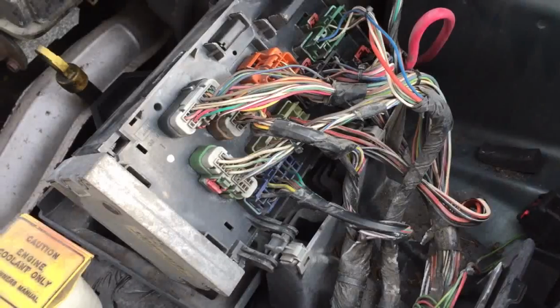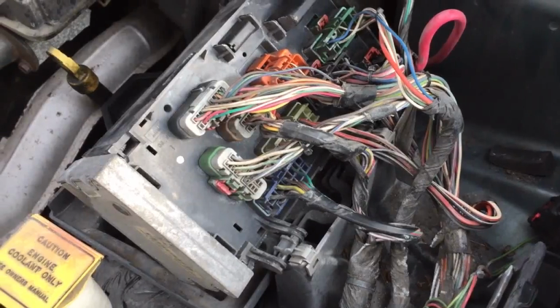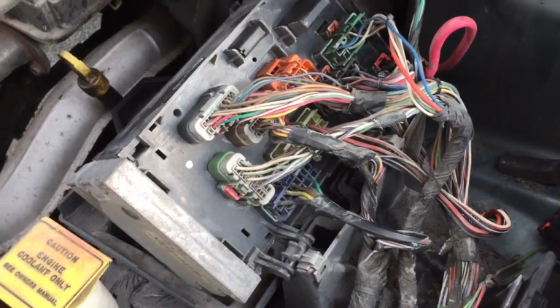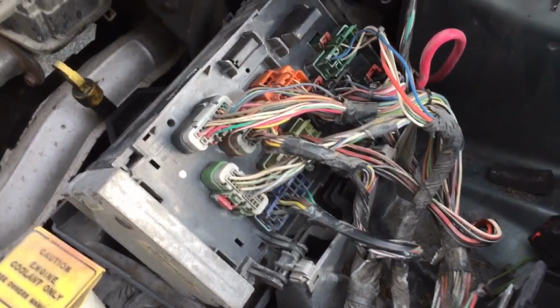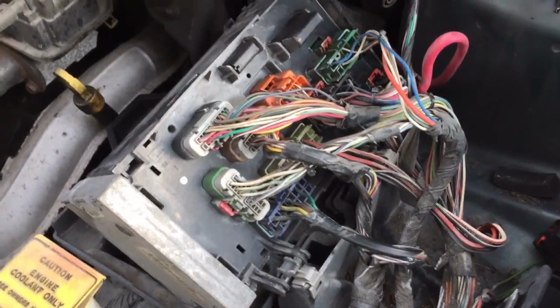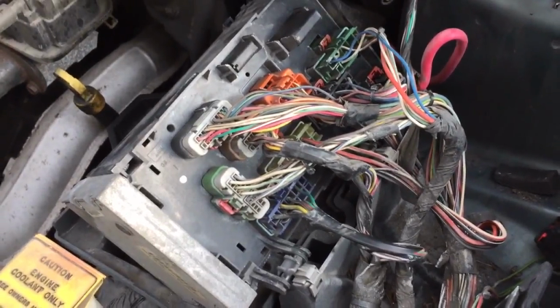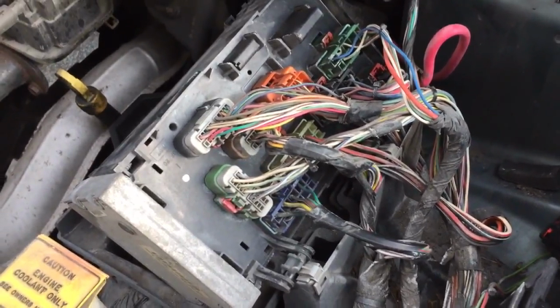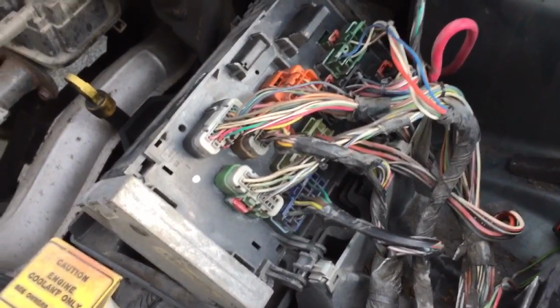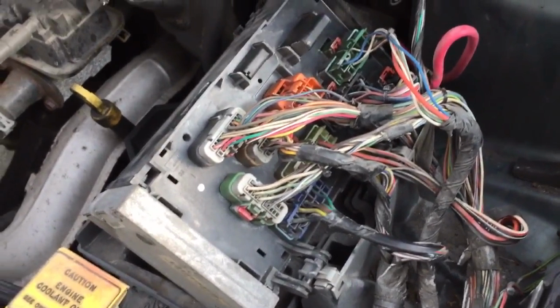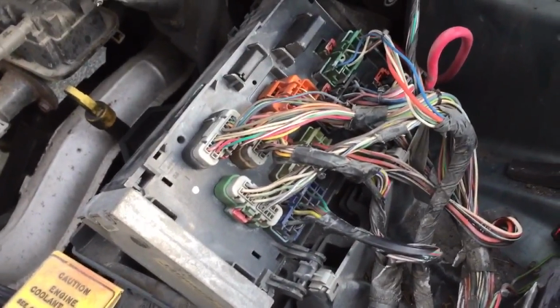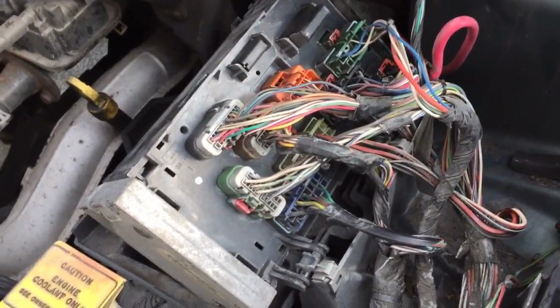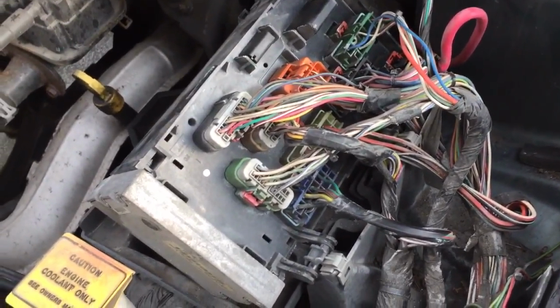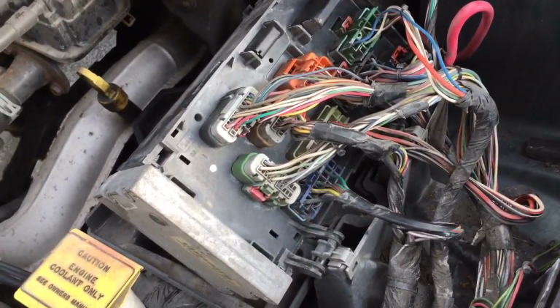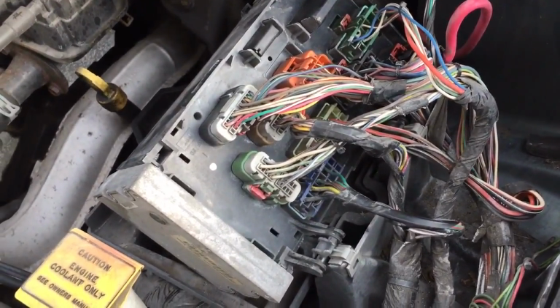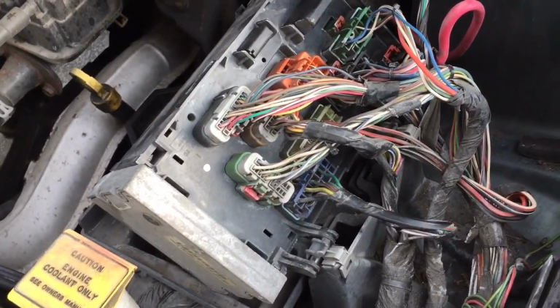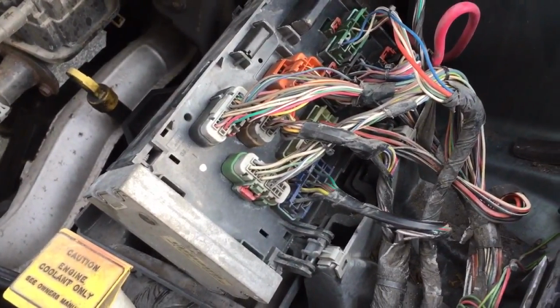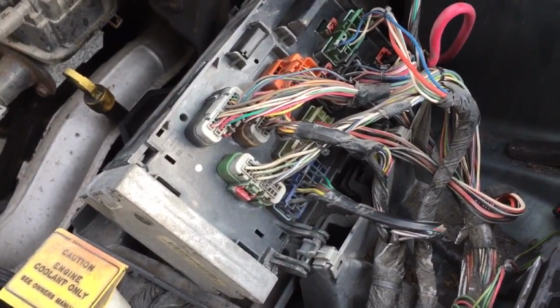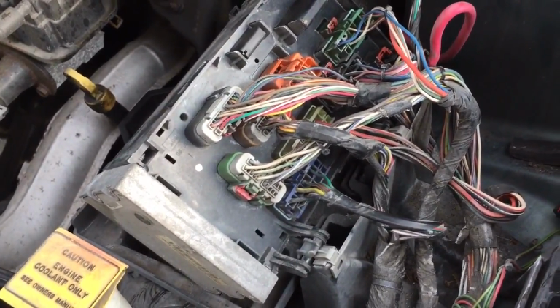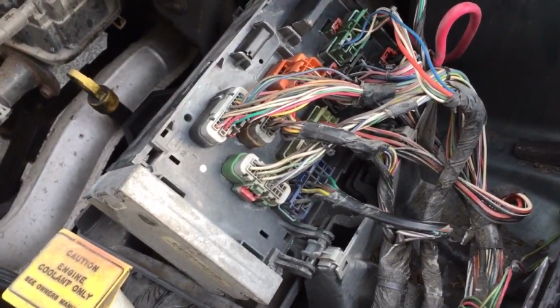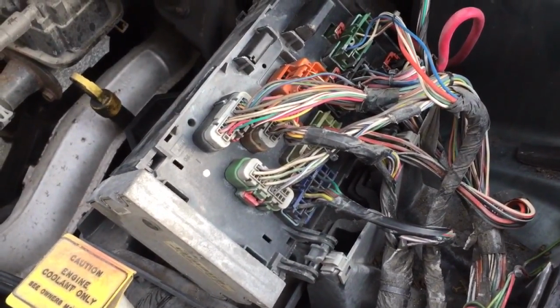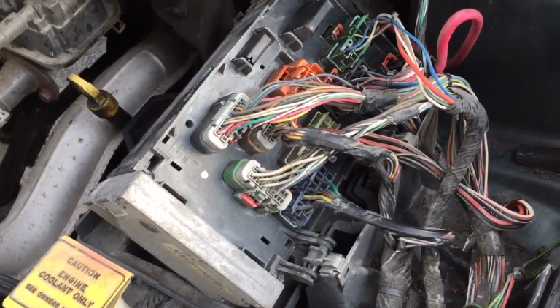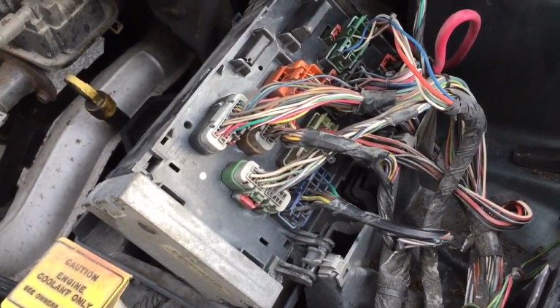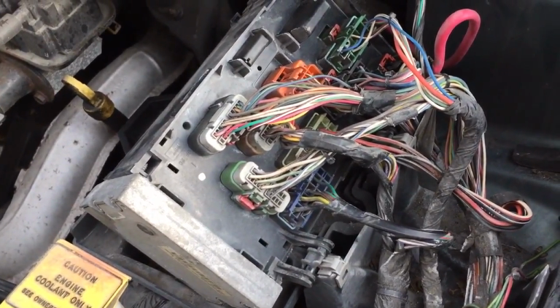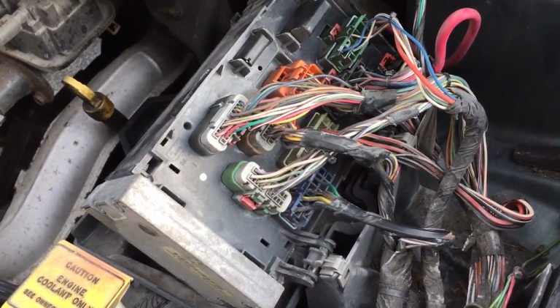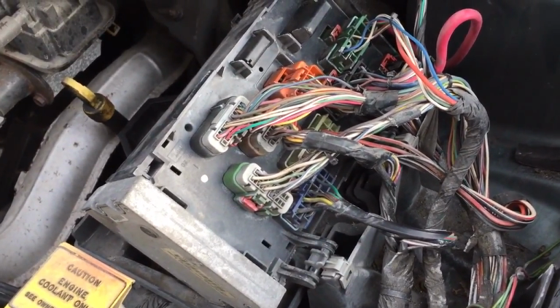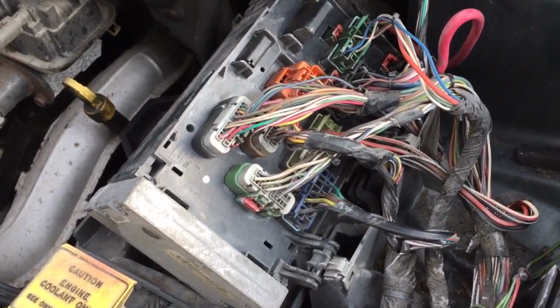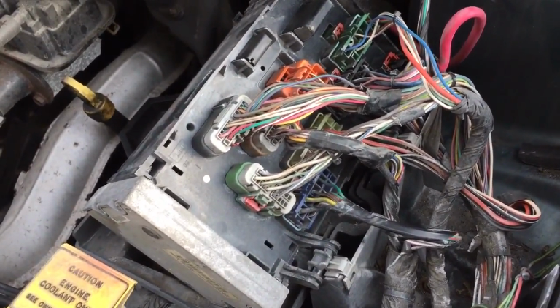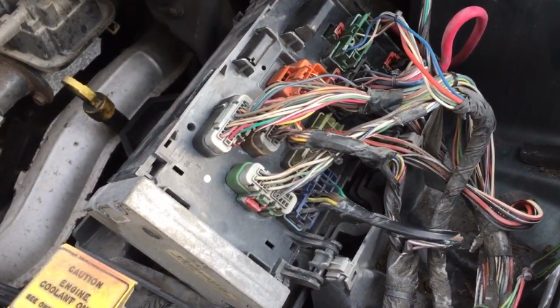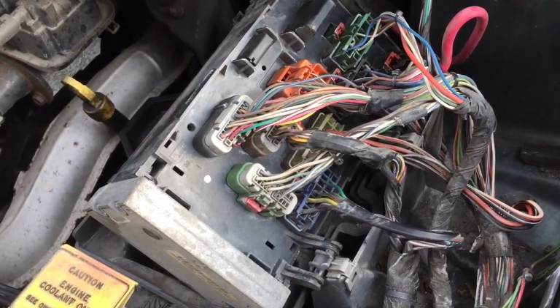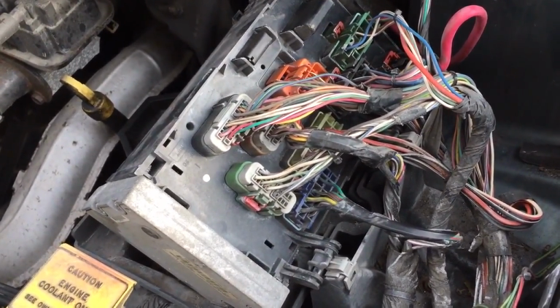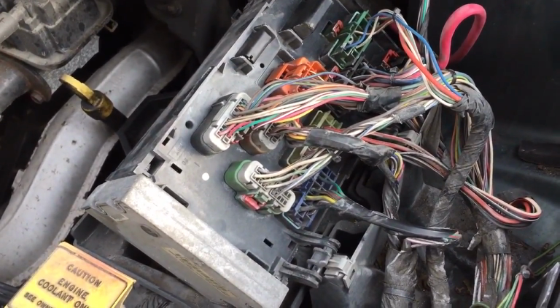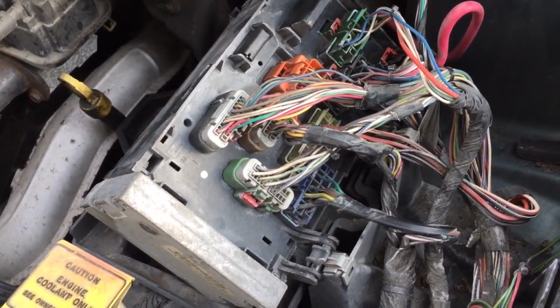Okay, today's project — outdoors here, working on the 2006 Chrysler Town & Country.